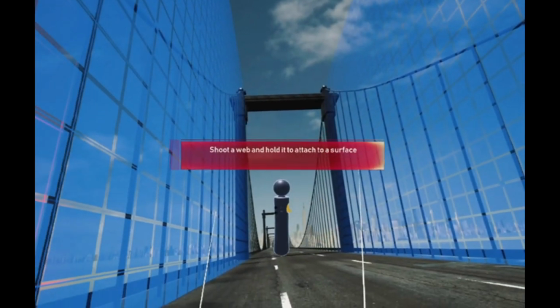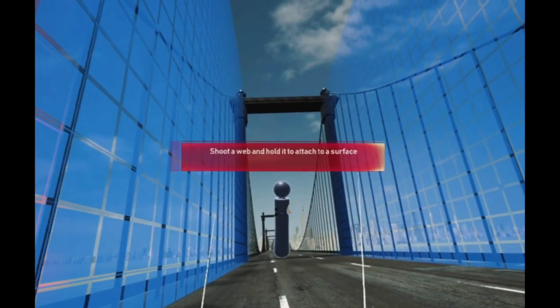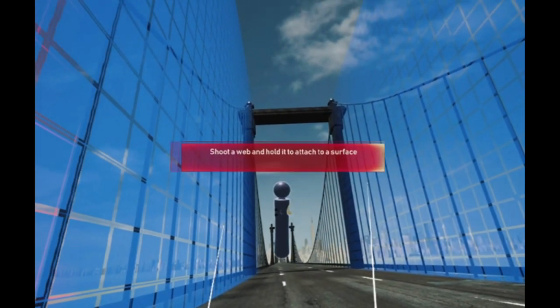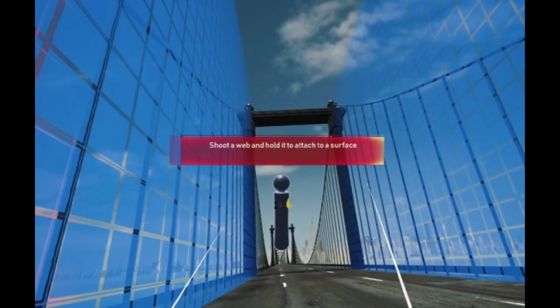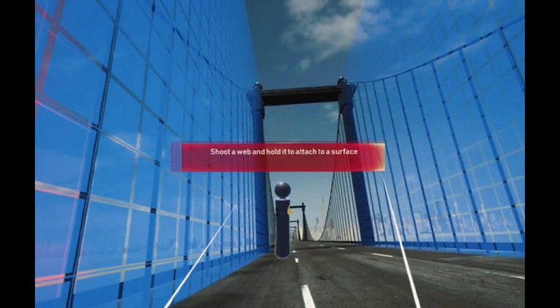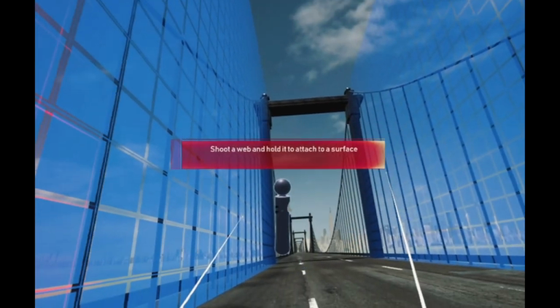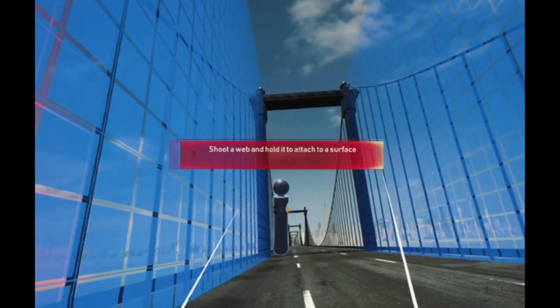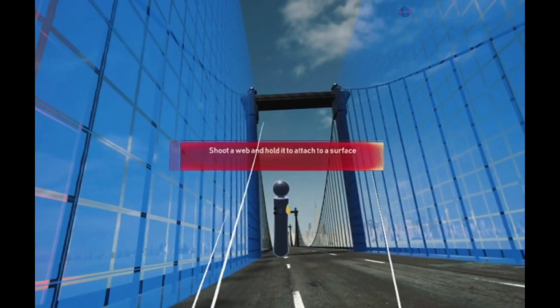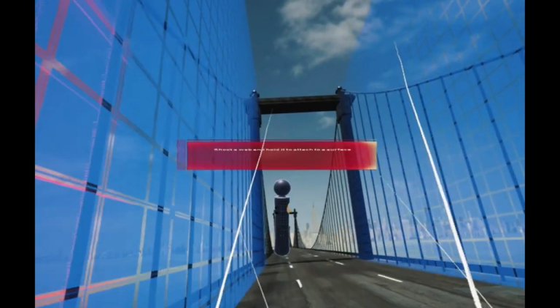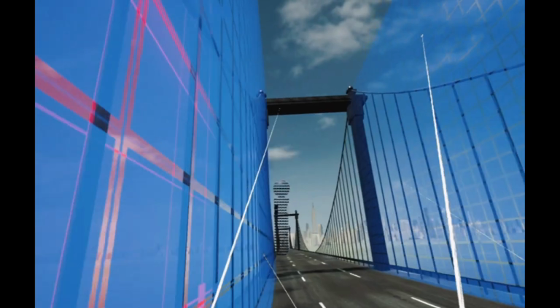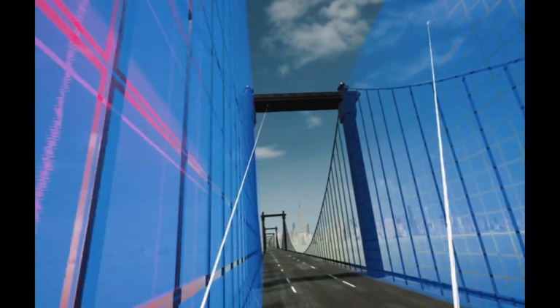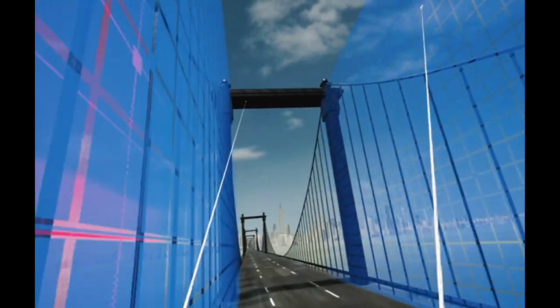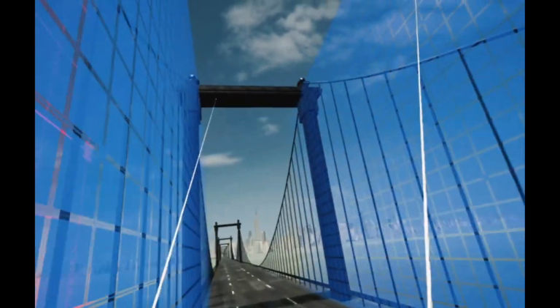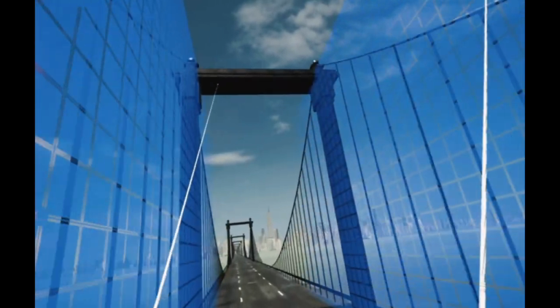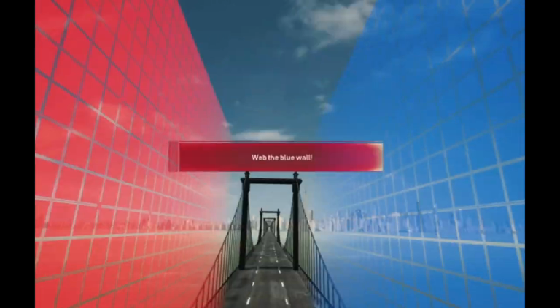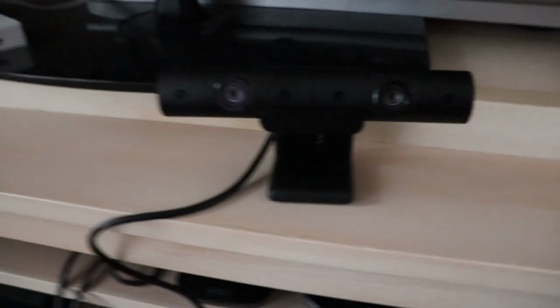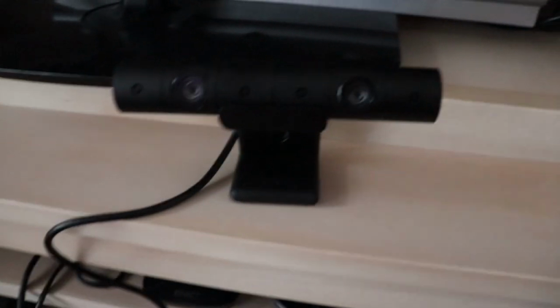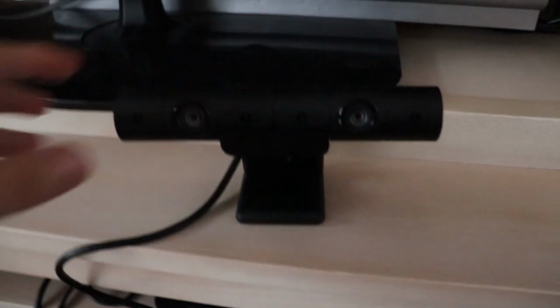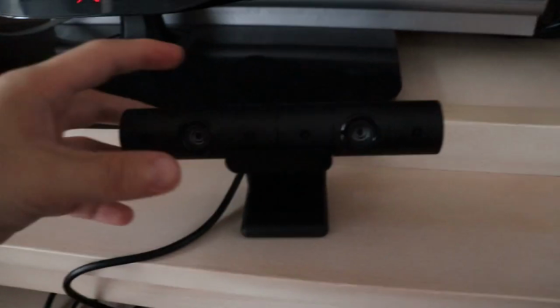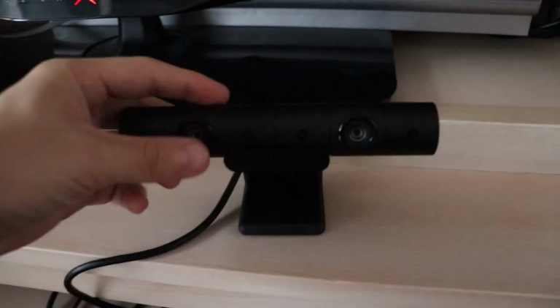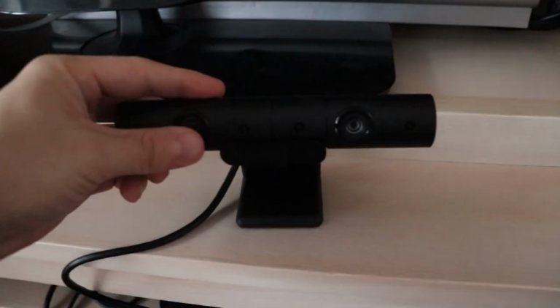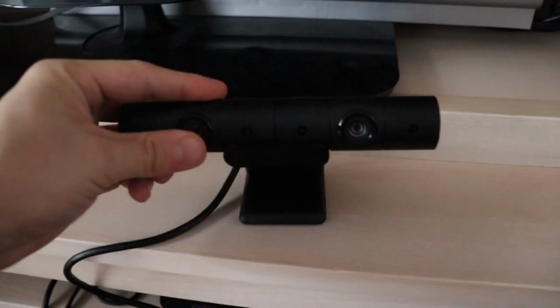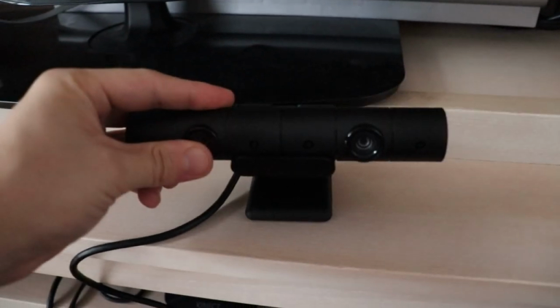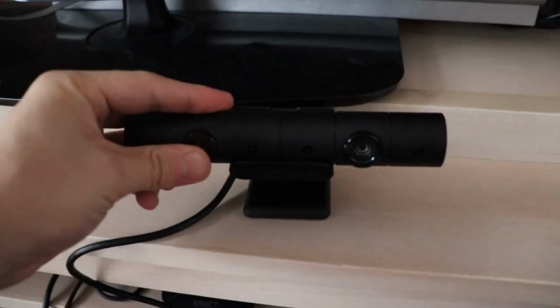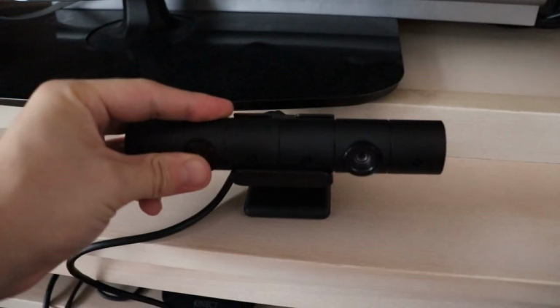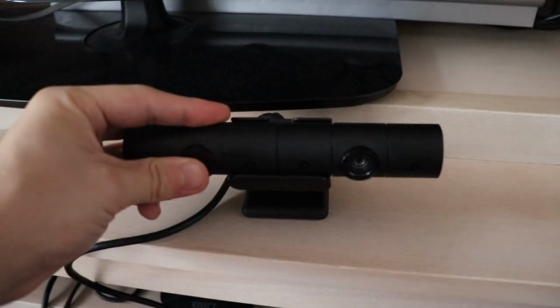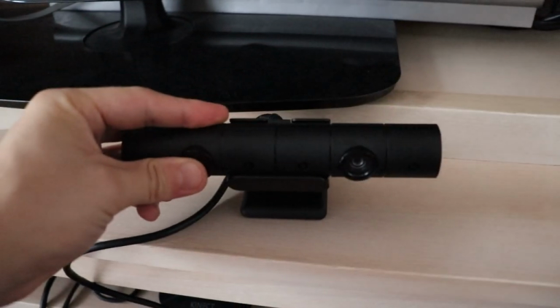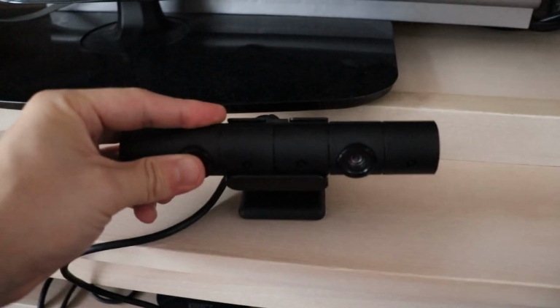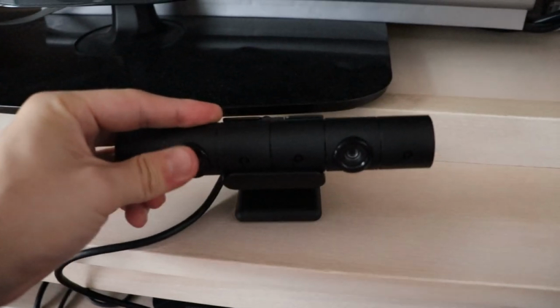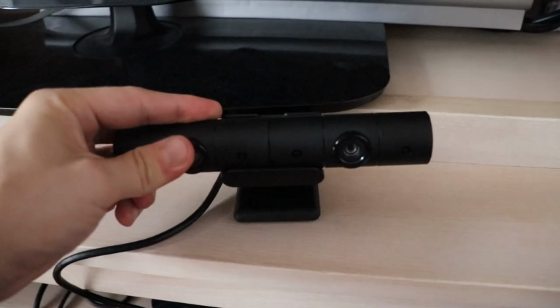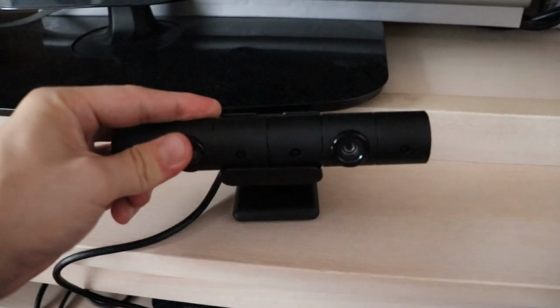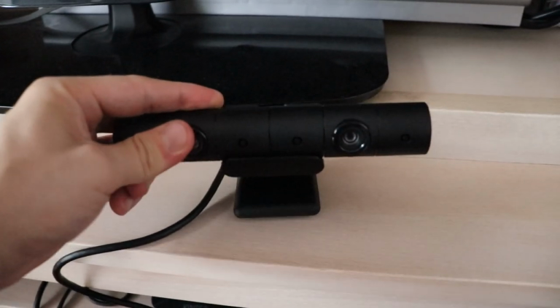And if you can't stand up or don't want to, you can aim your PlayStation camera further down. That's another solution.